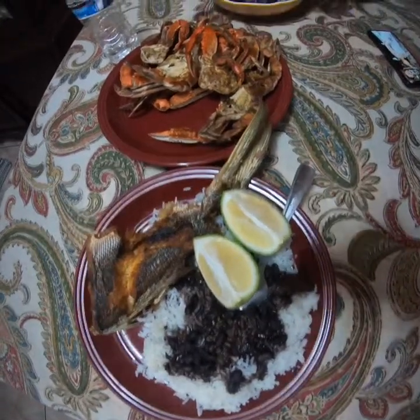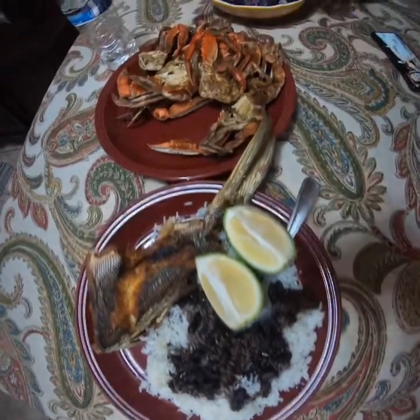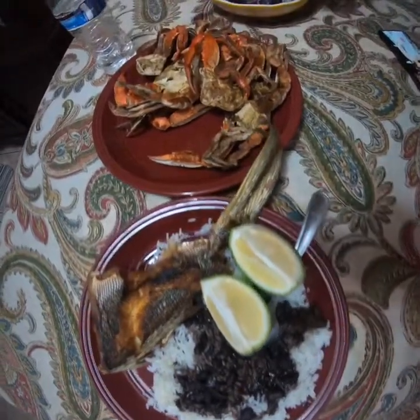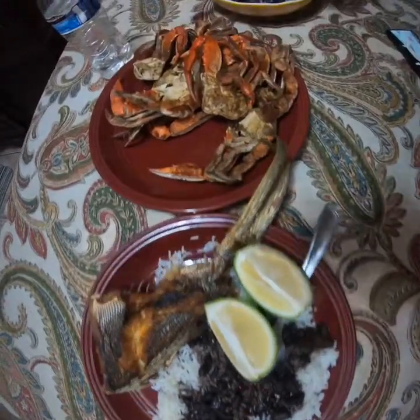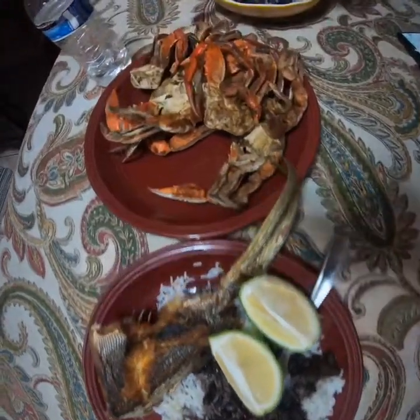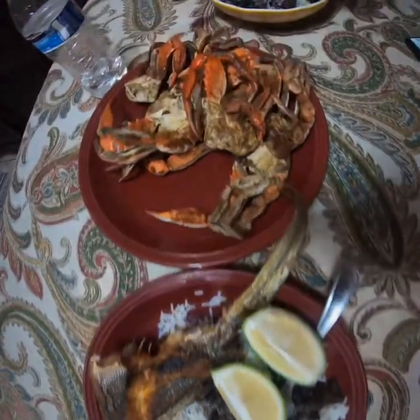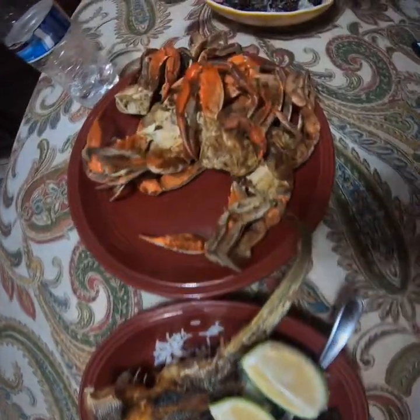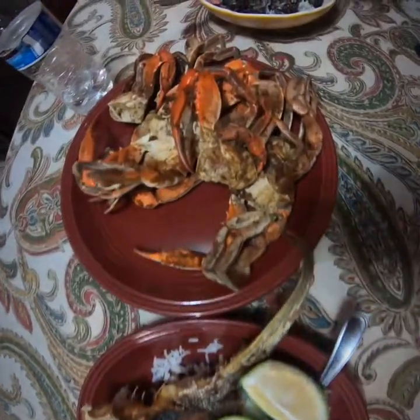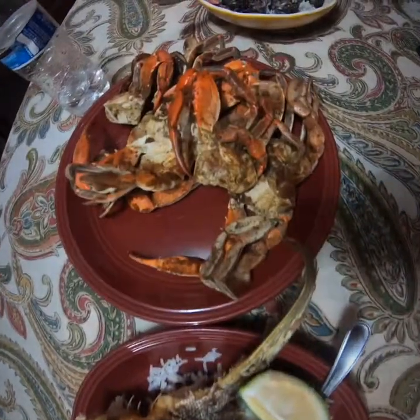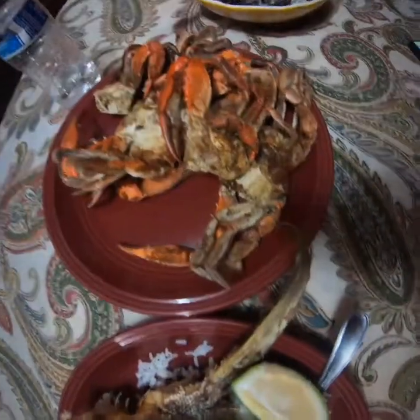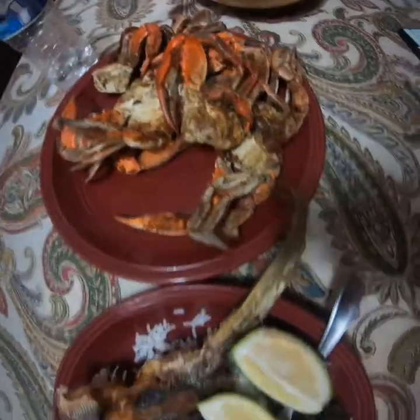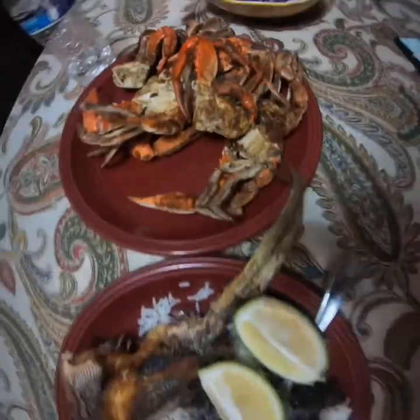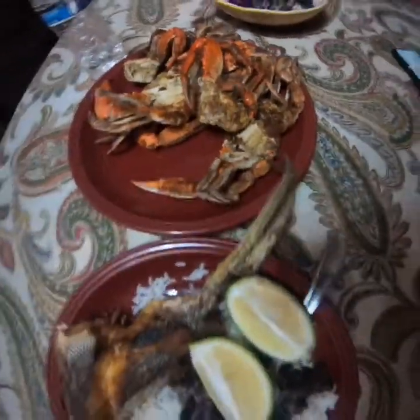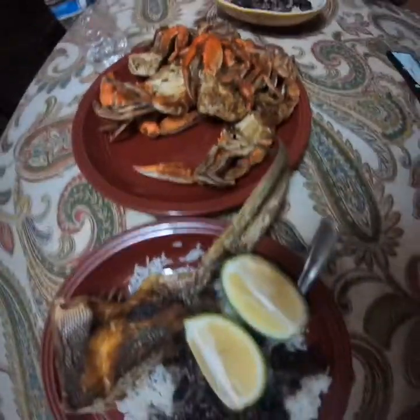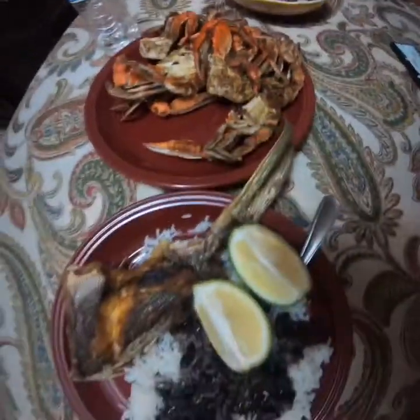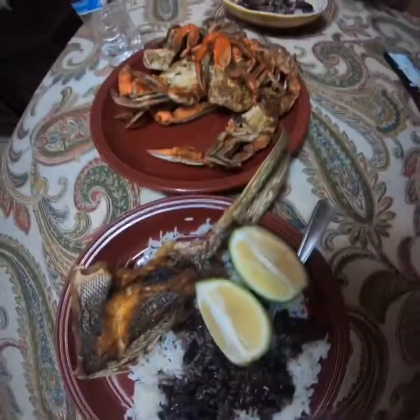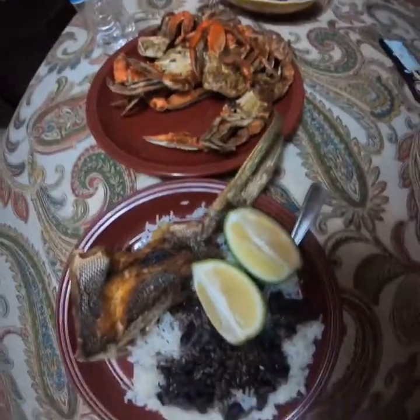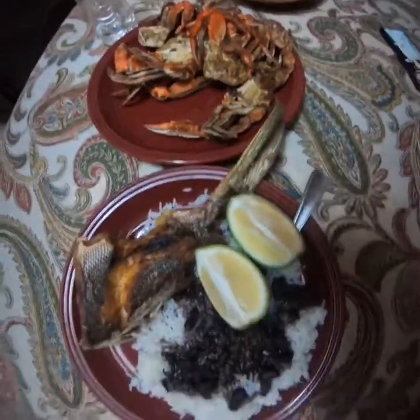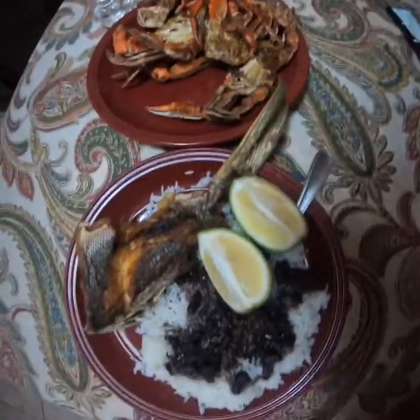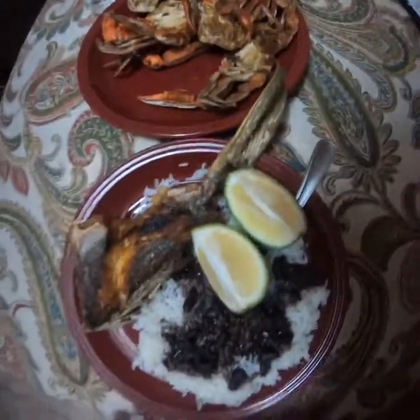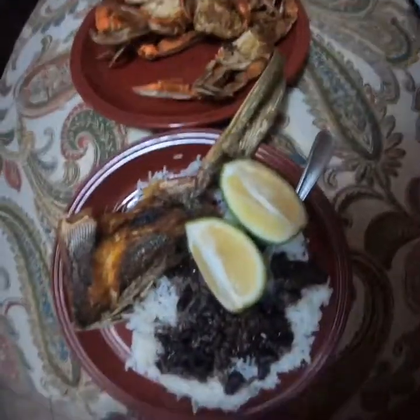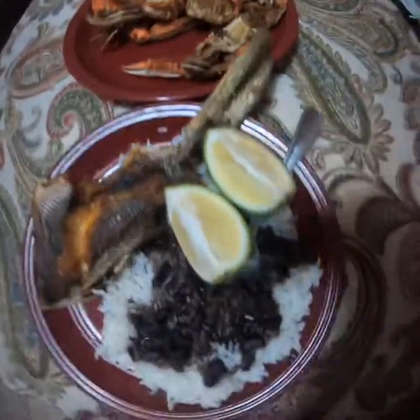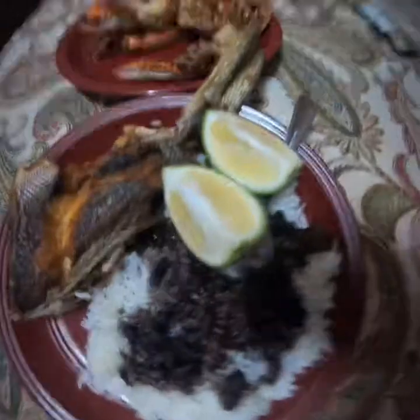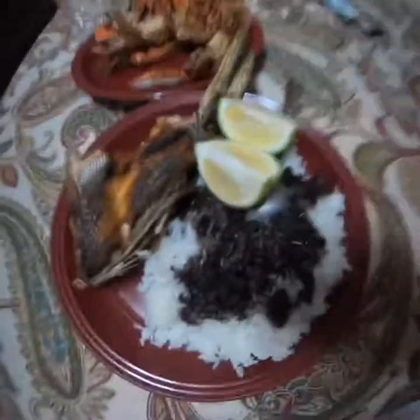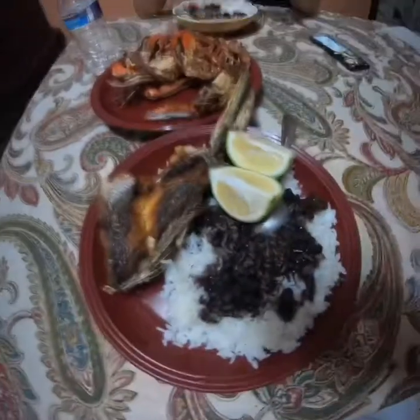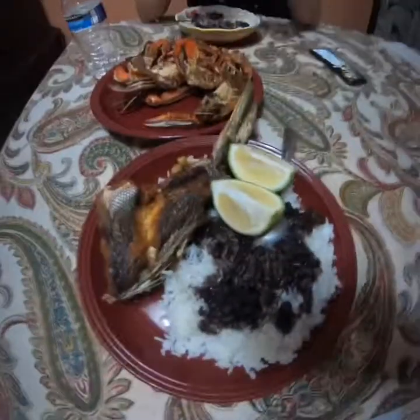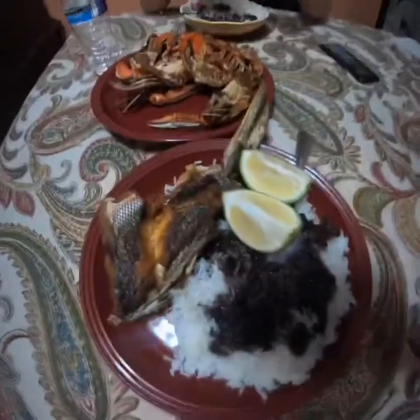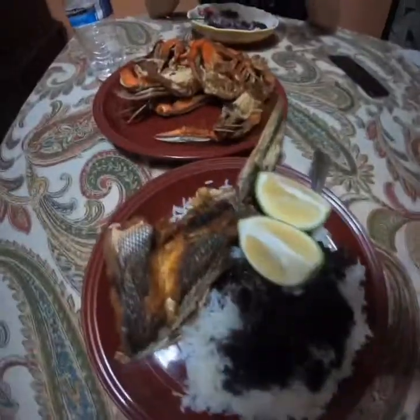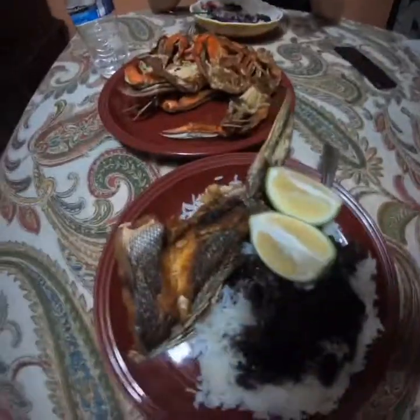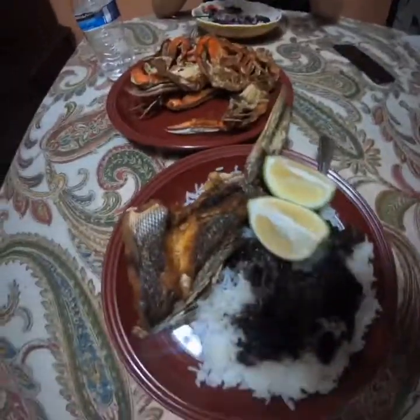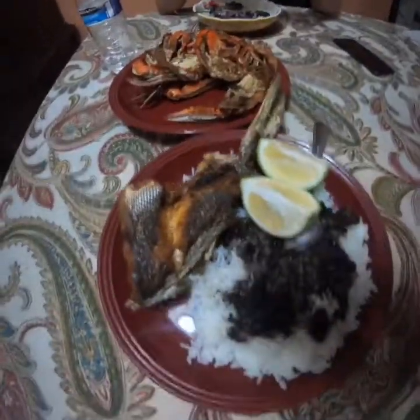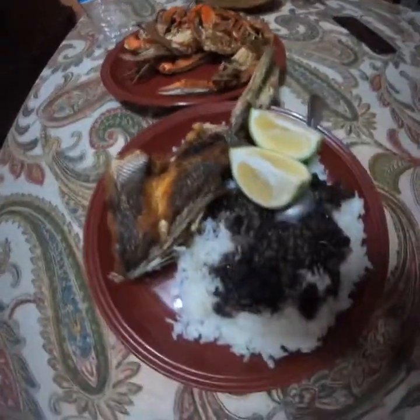Looking good, about to eat. Check you guys later.